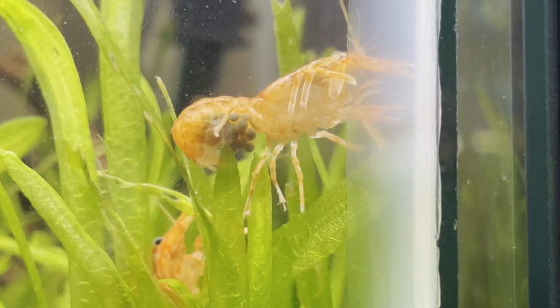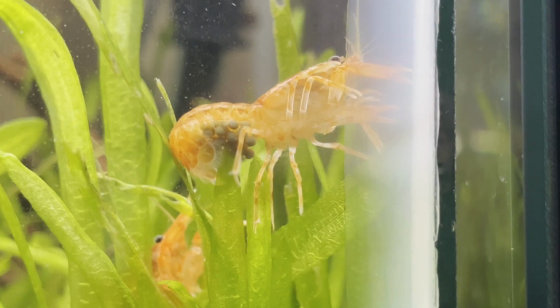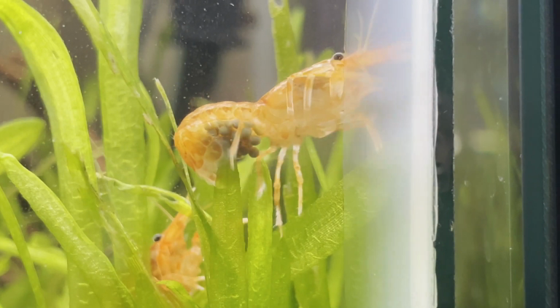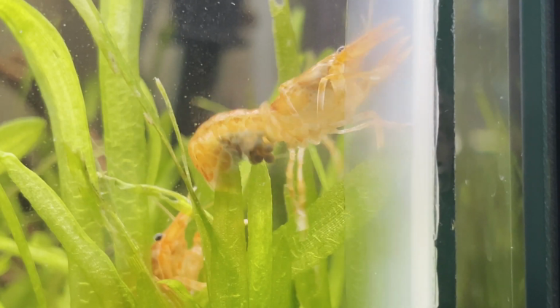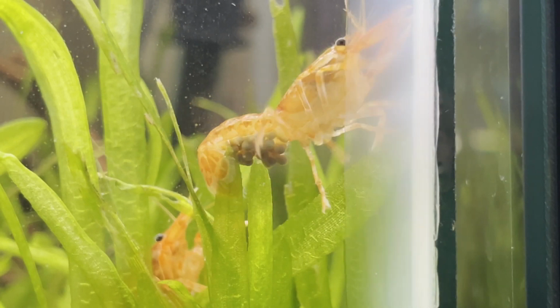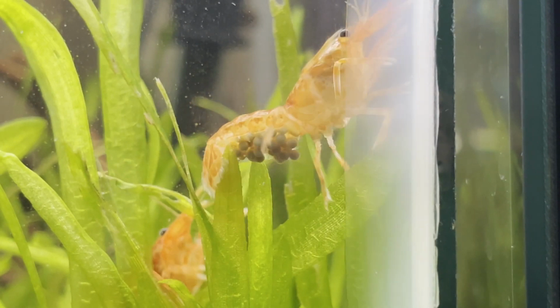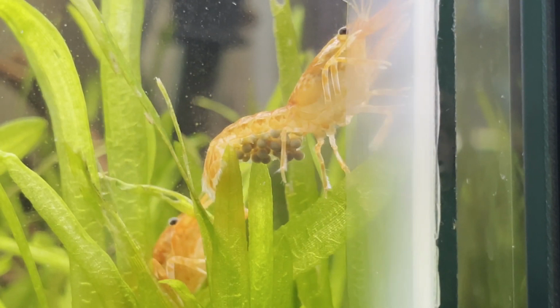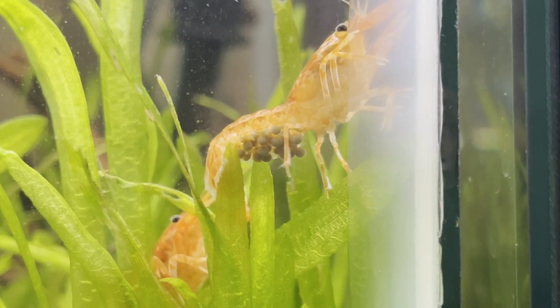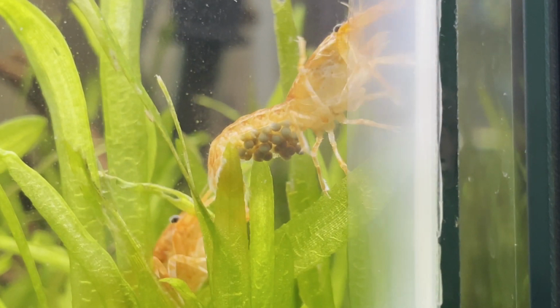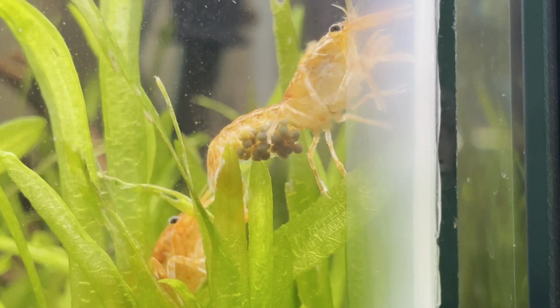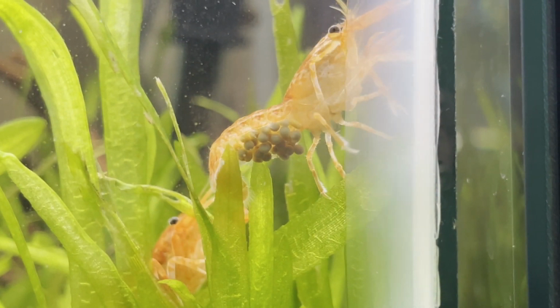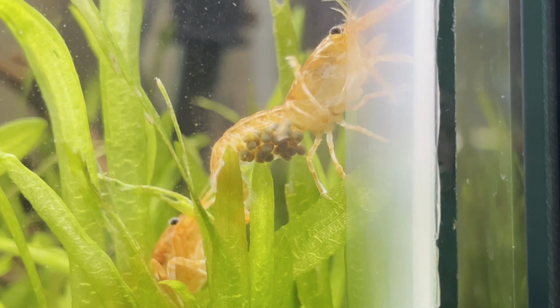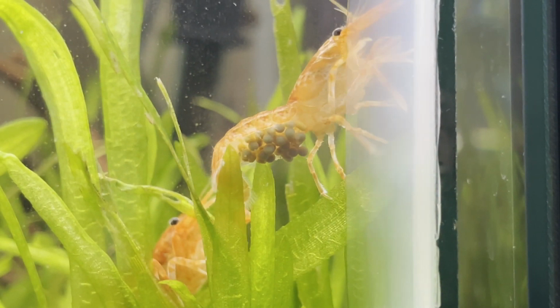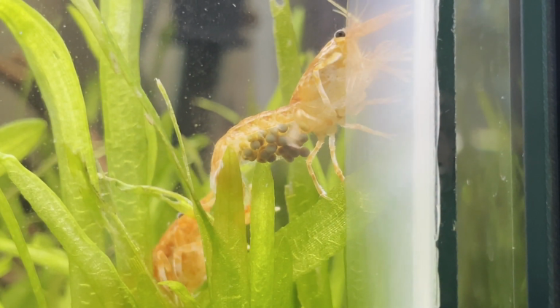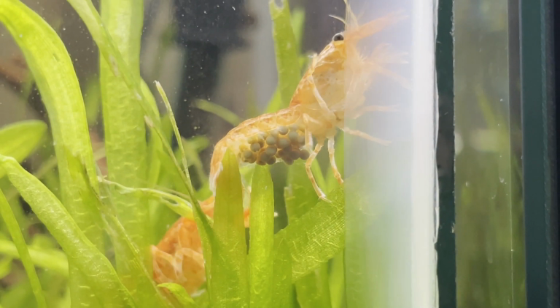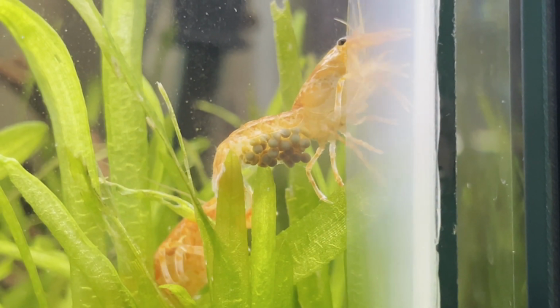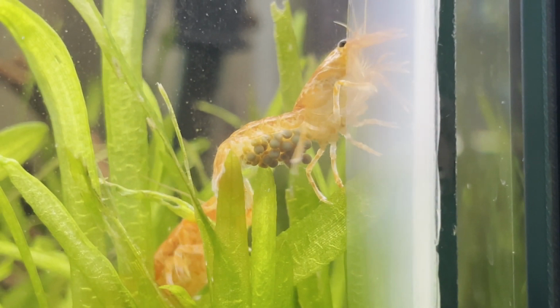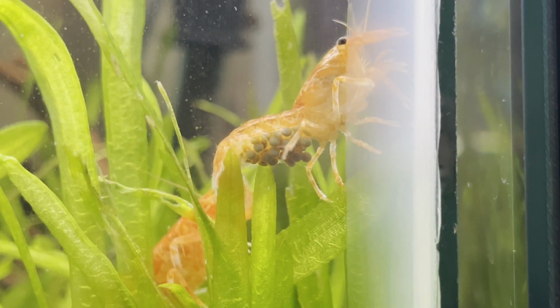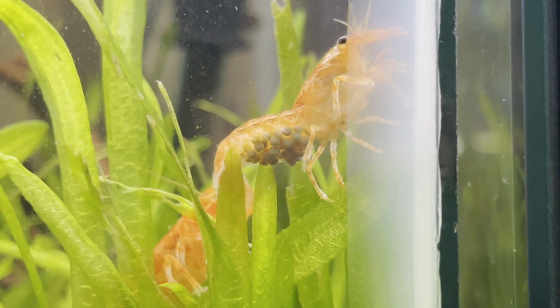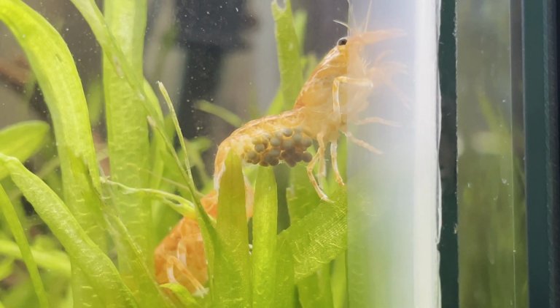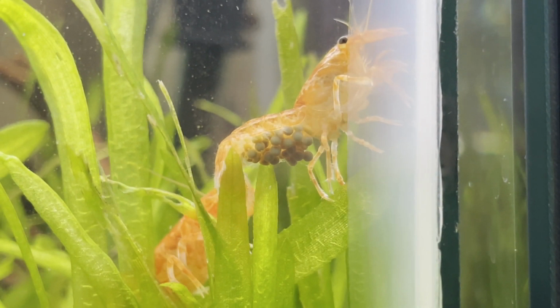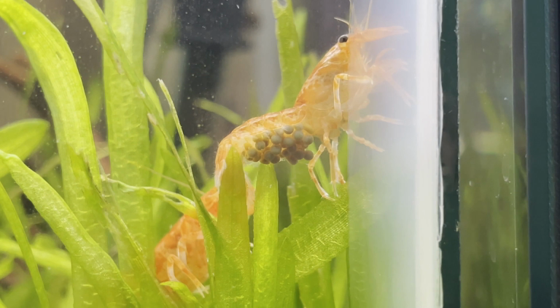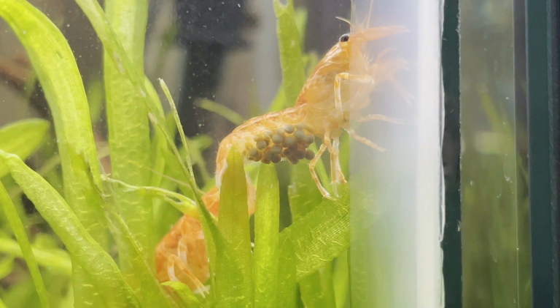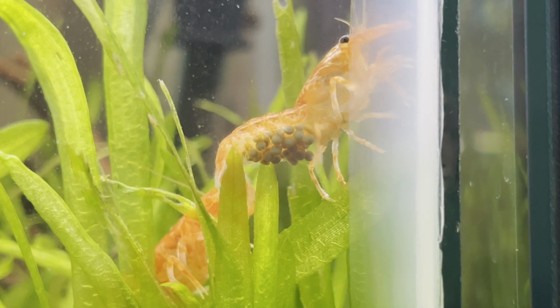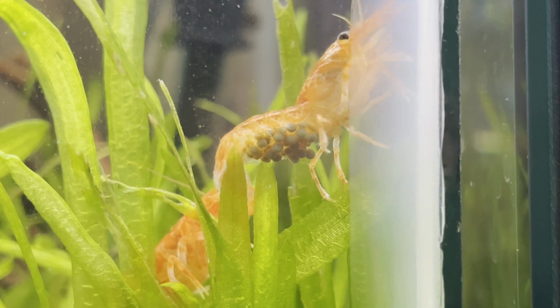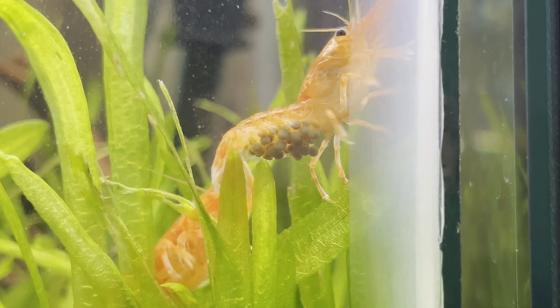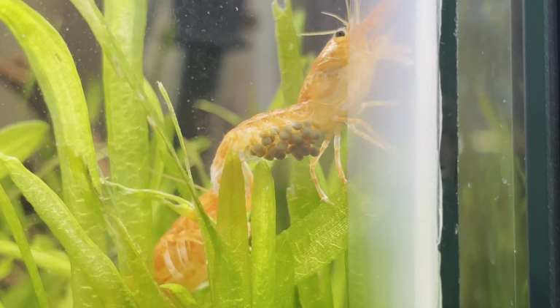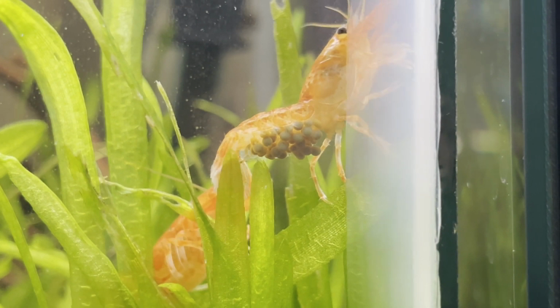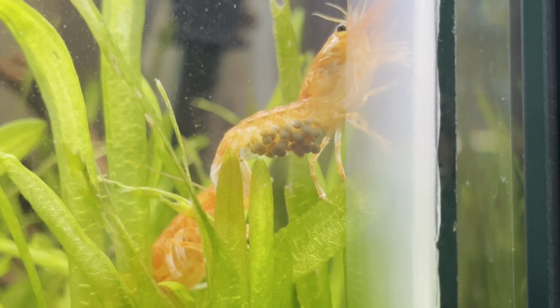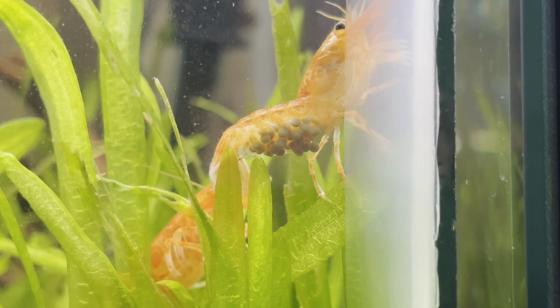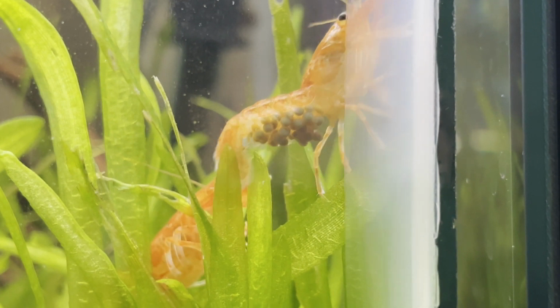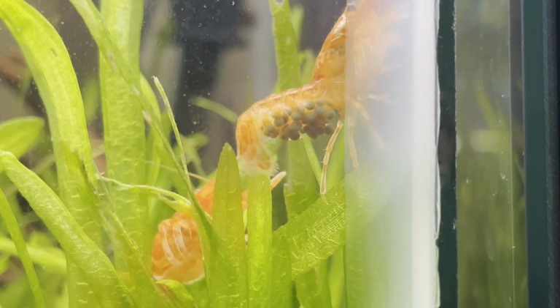Once I confirmed that both females were holding eggs, I pulled the male out so he would not continue to annoy the females and stress them out.